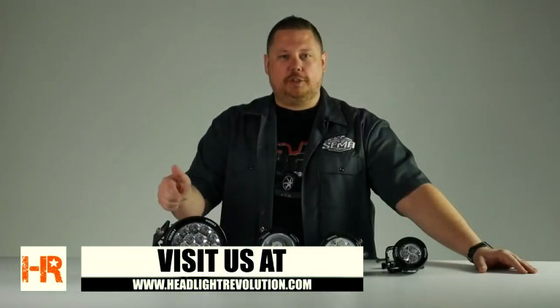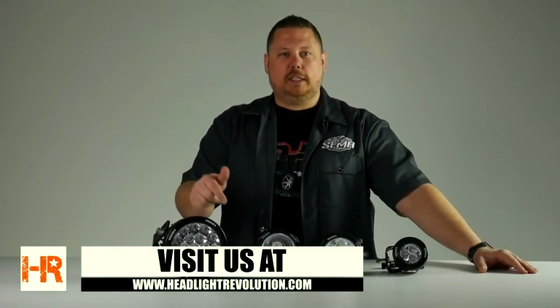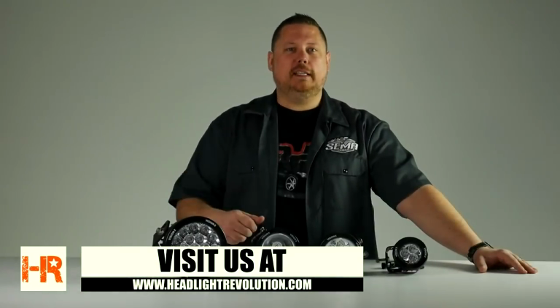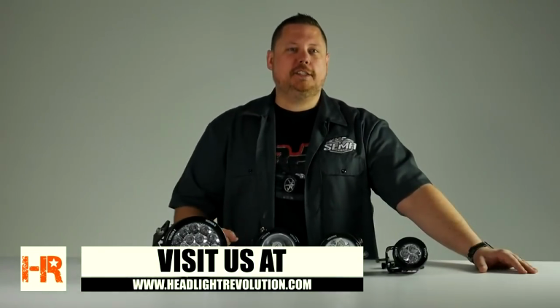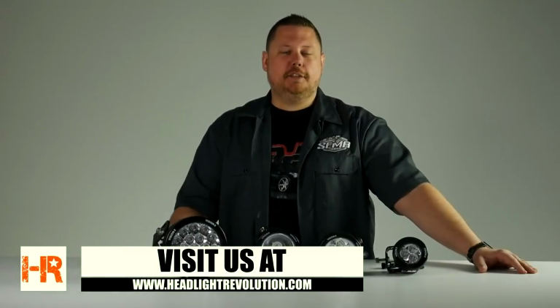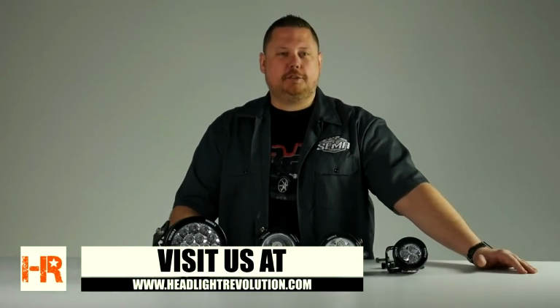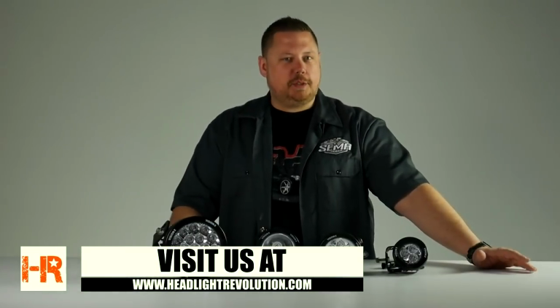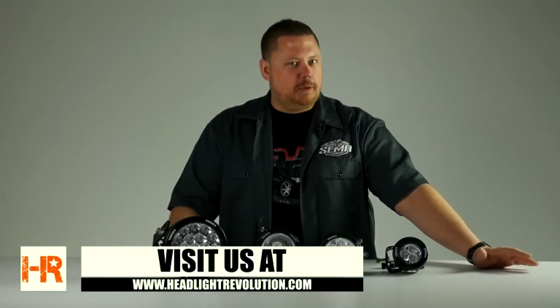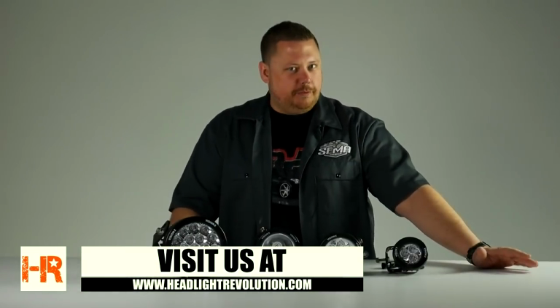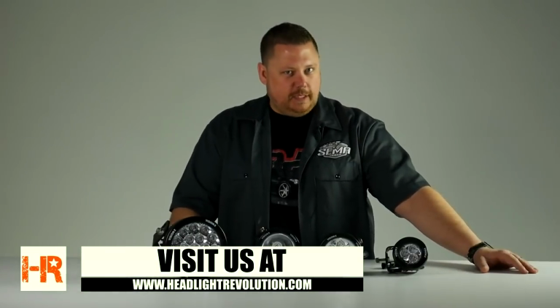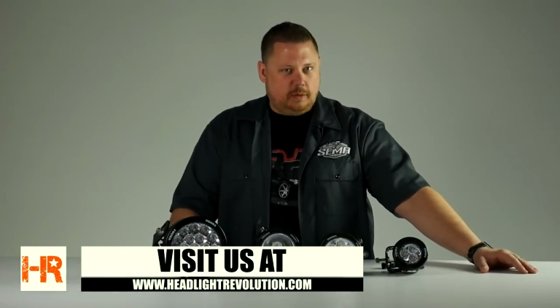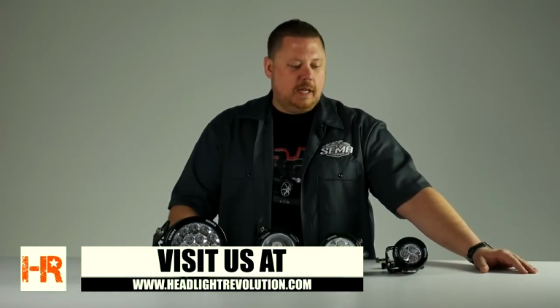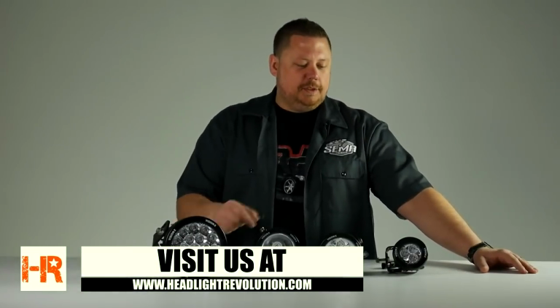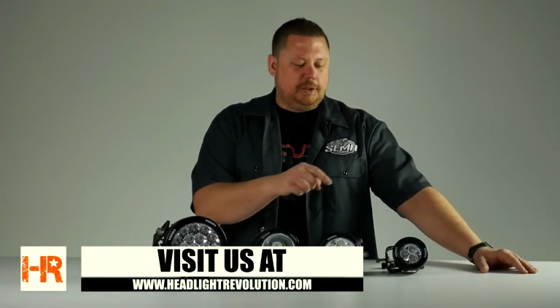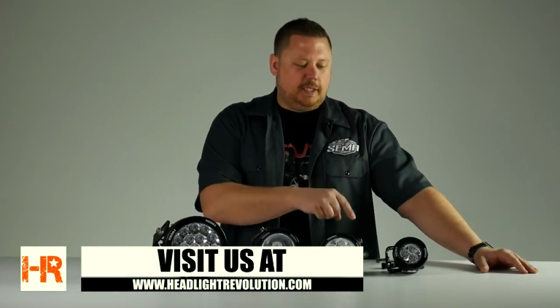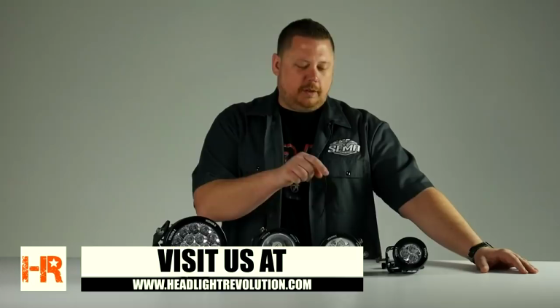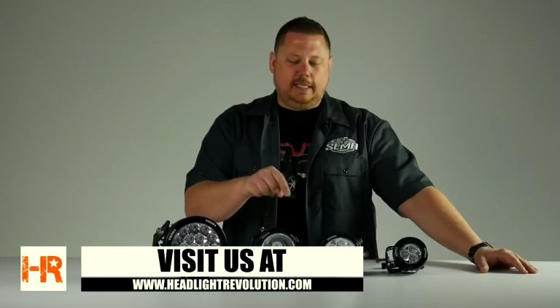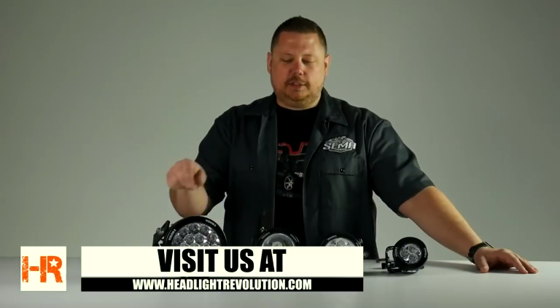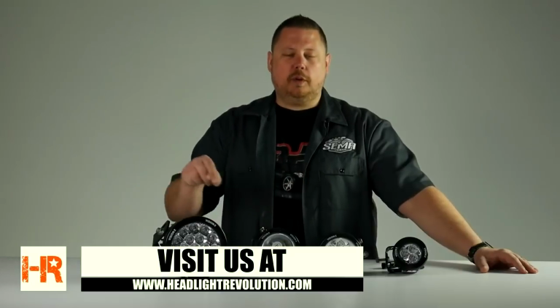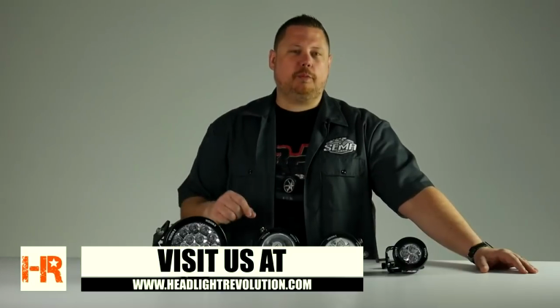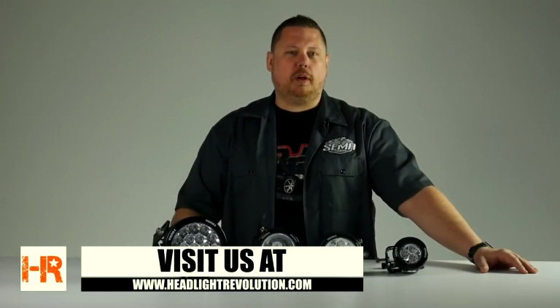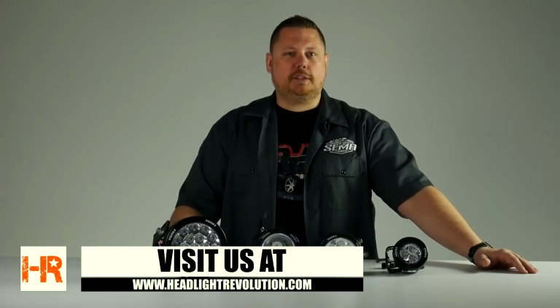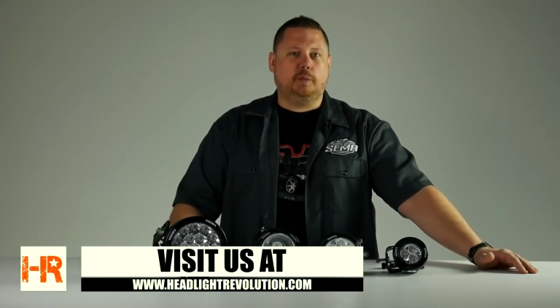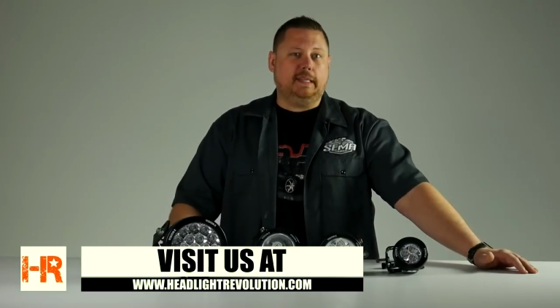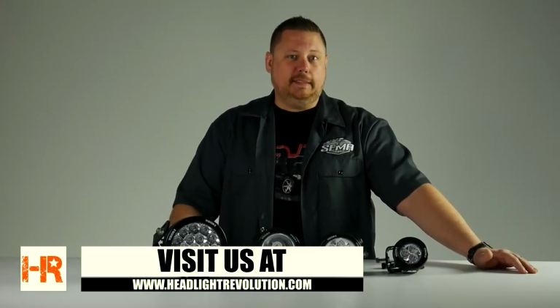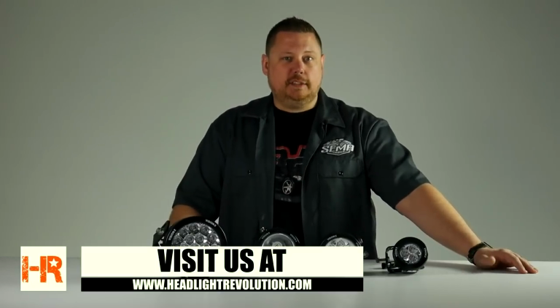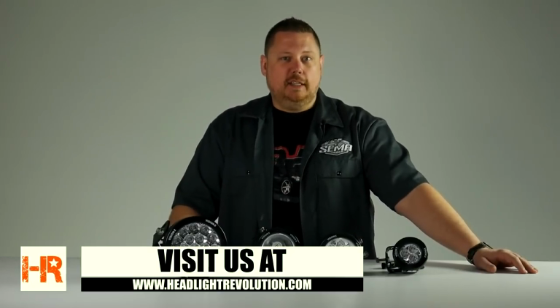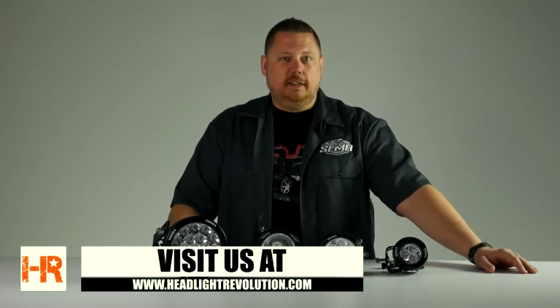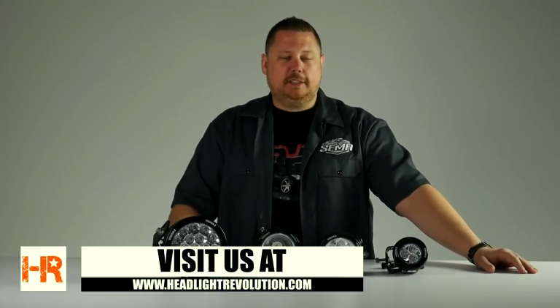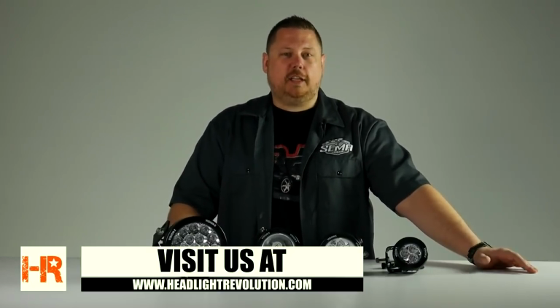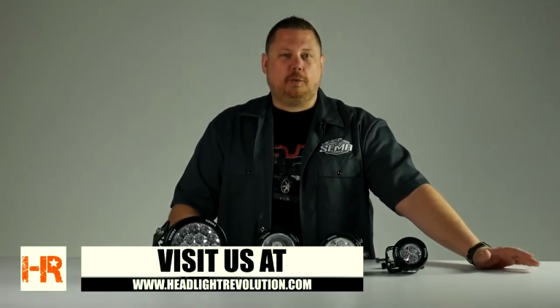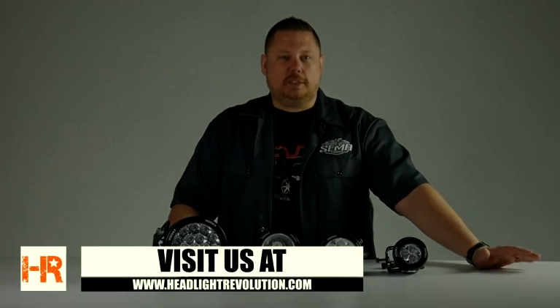You can read more about the specs, pricing, pictures, and application data on our website at headlightrevolution.com. We've also got links in the description below the video so you can check out each one of the products with ease. Thanks a lot for watching.